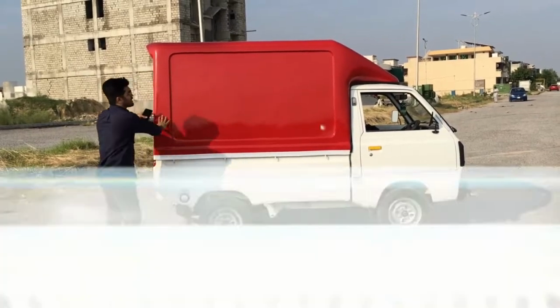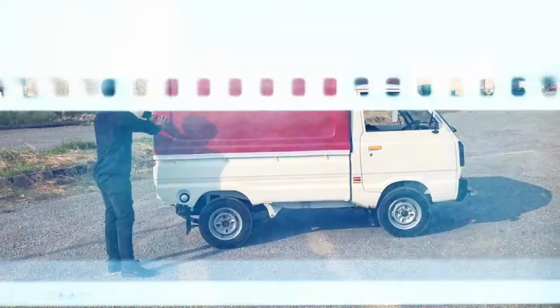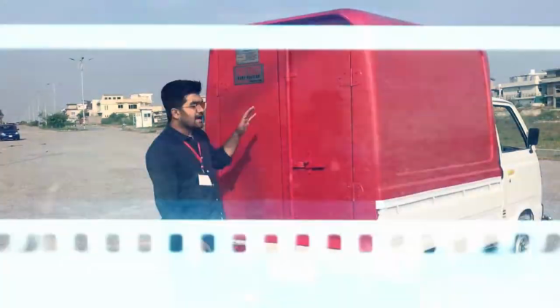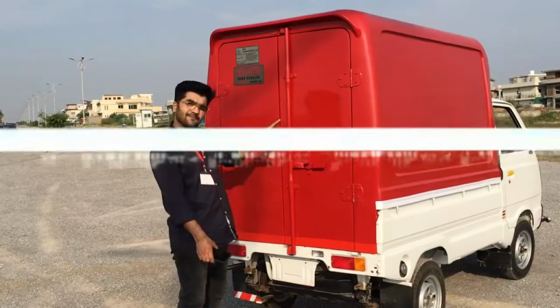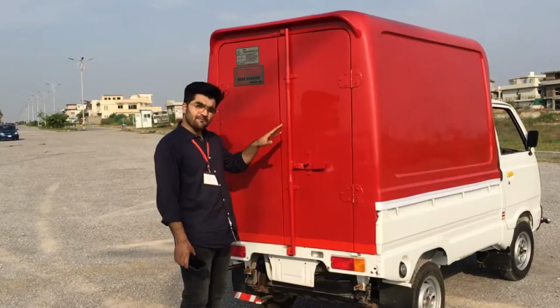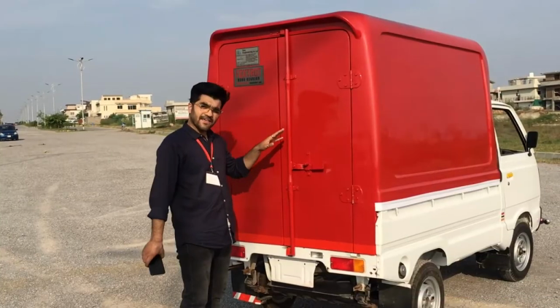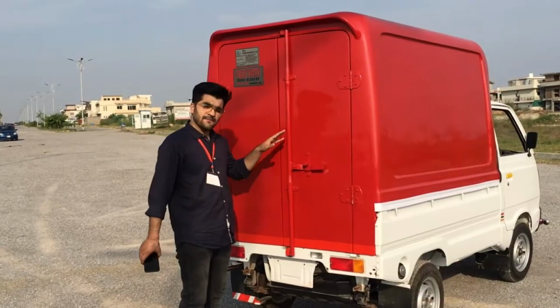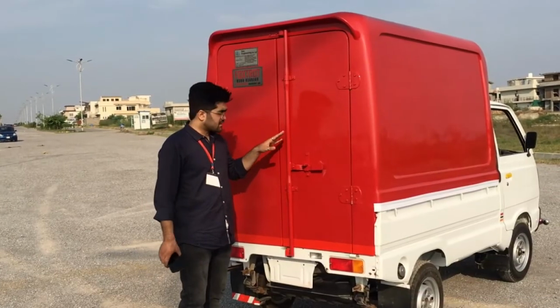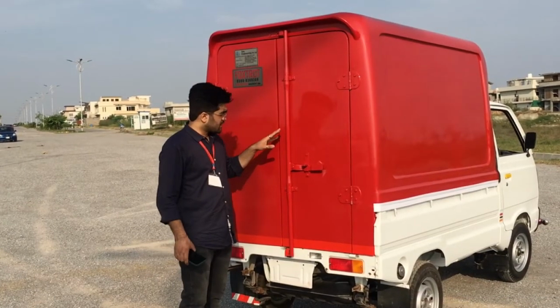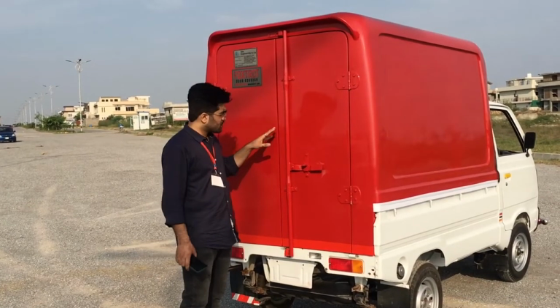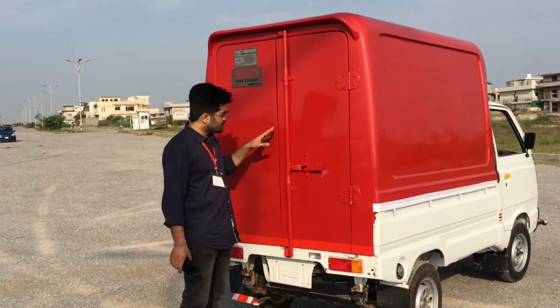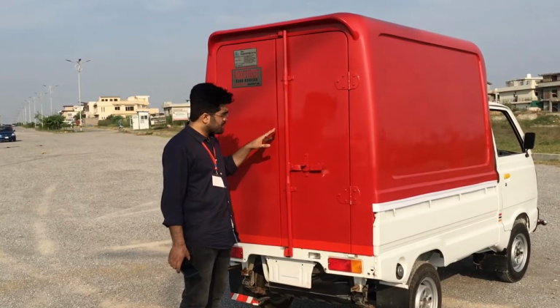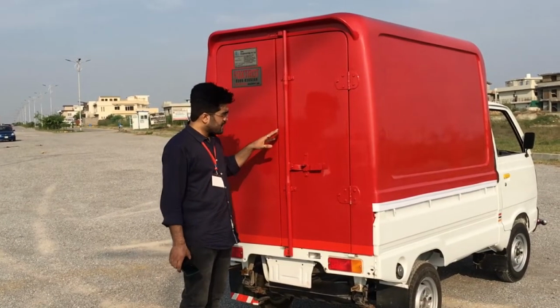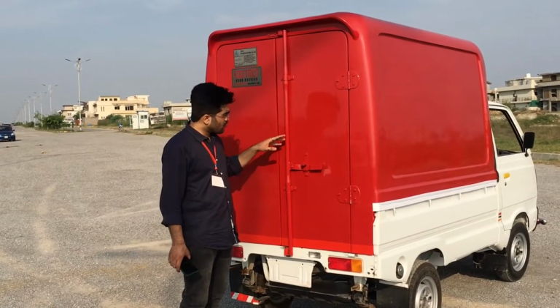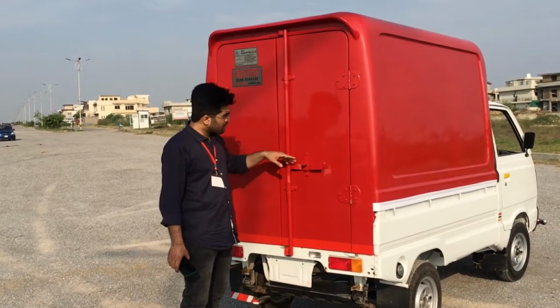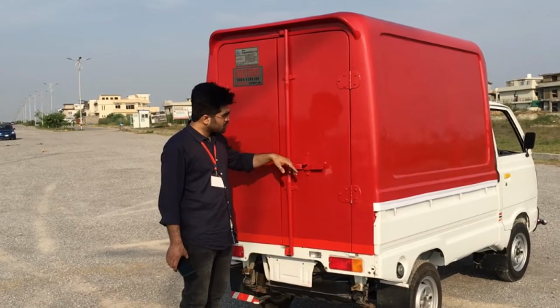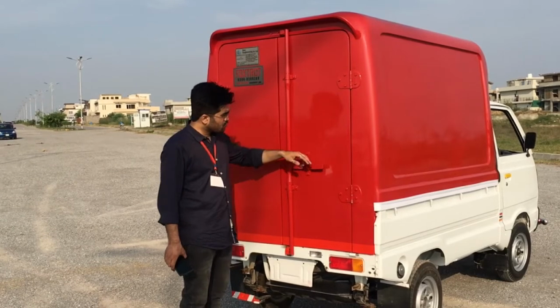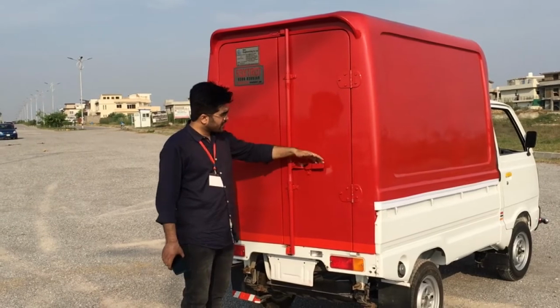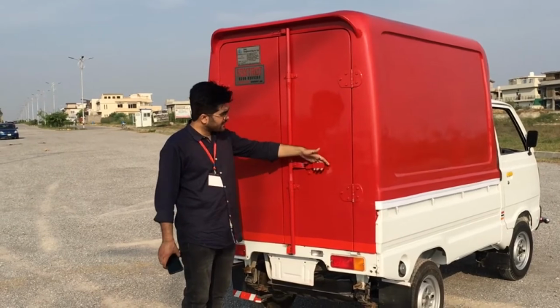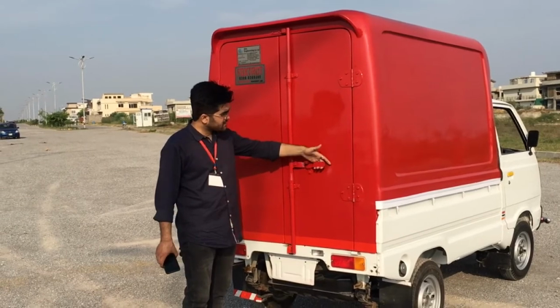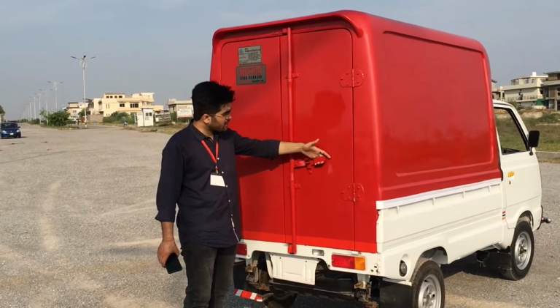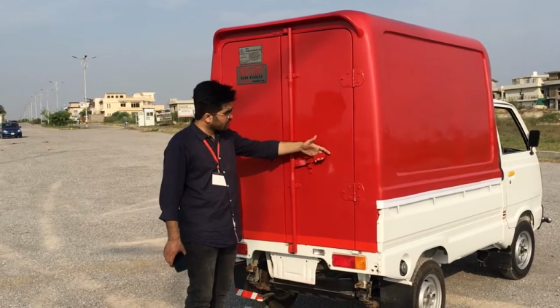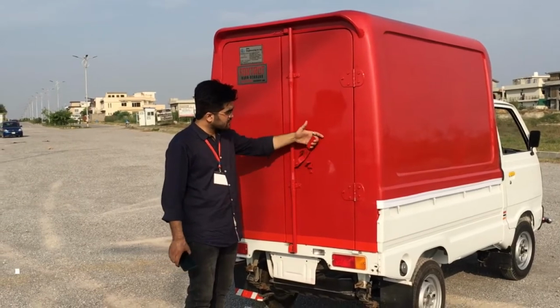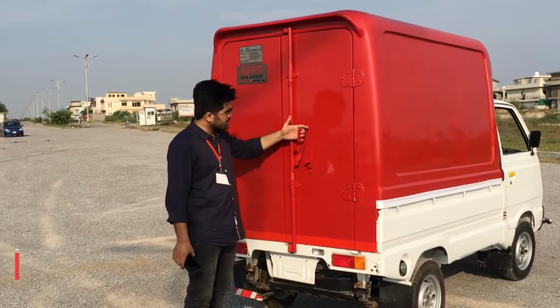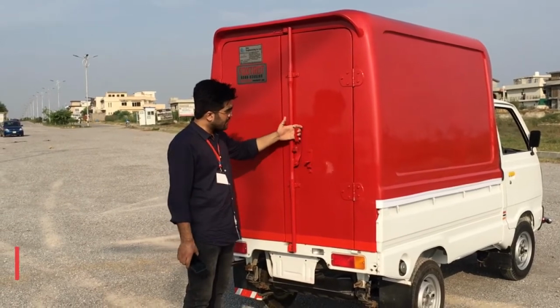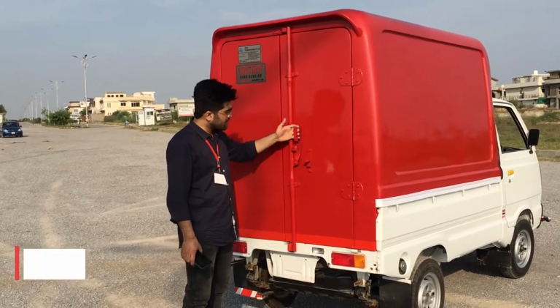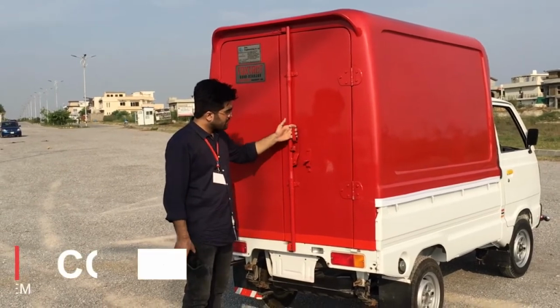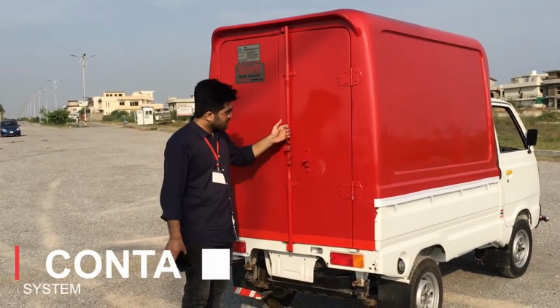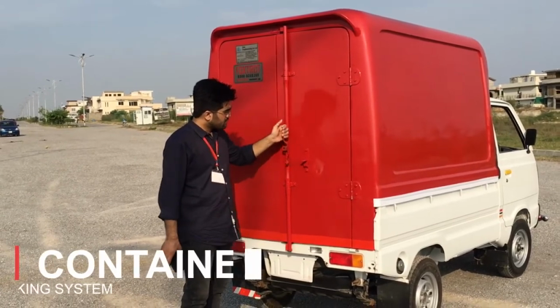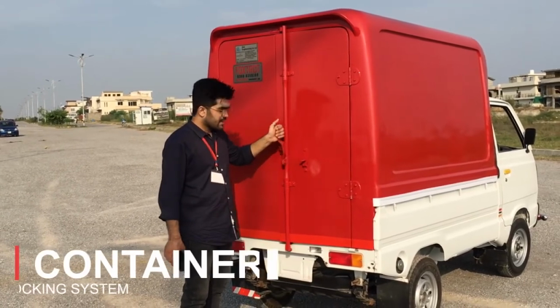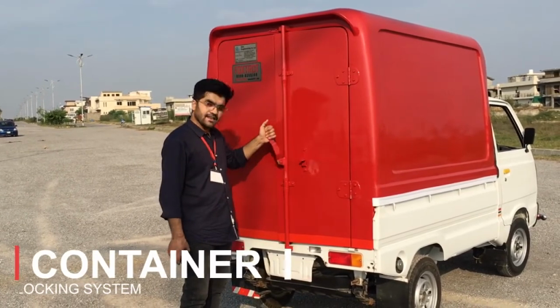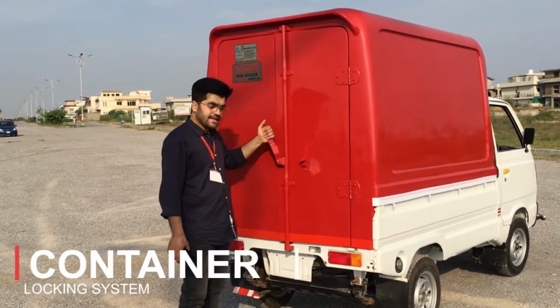If we talk about the back, it has a normal container-style locking system. You can also open it with the latch.